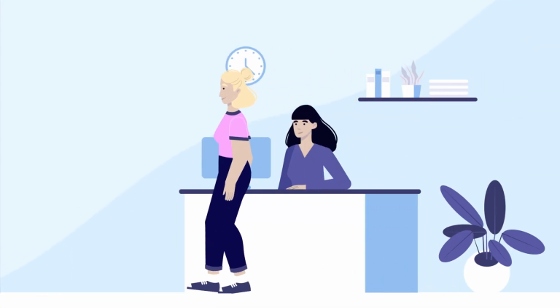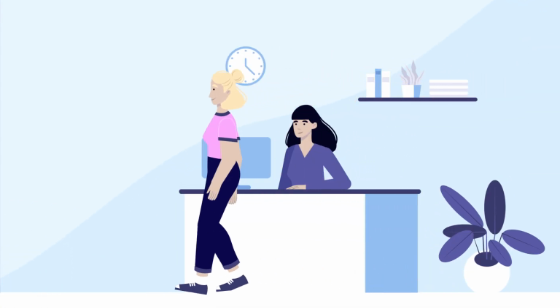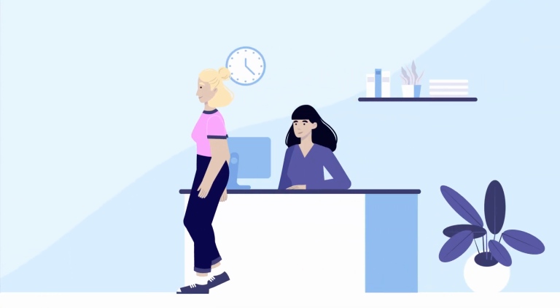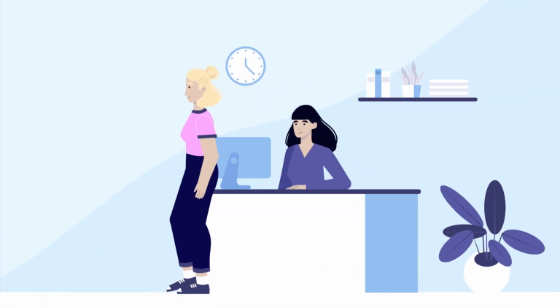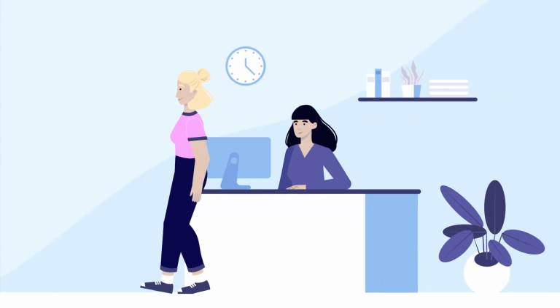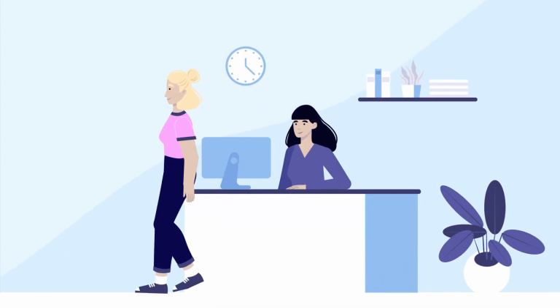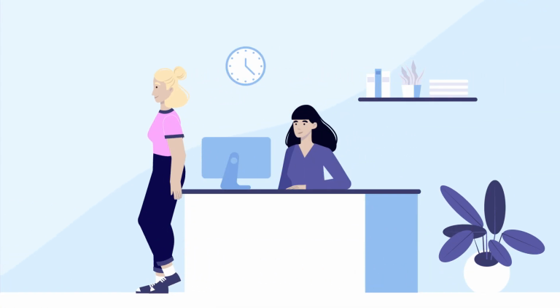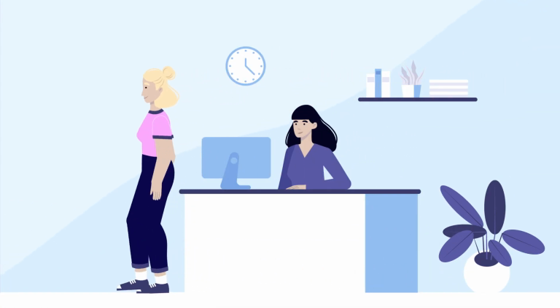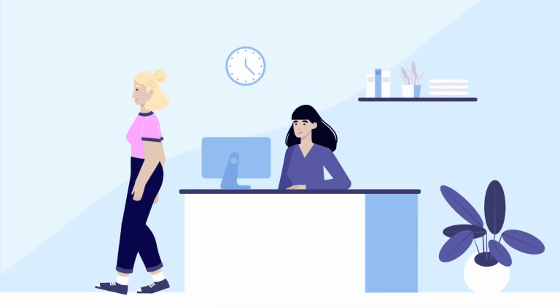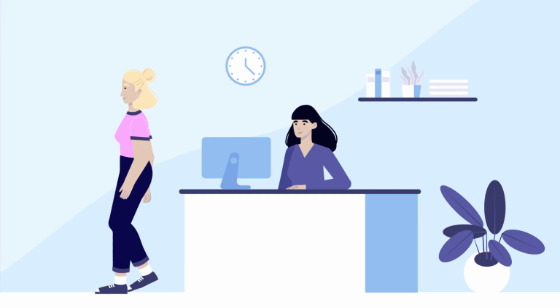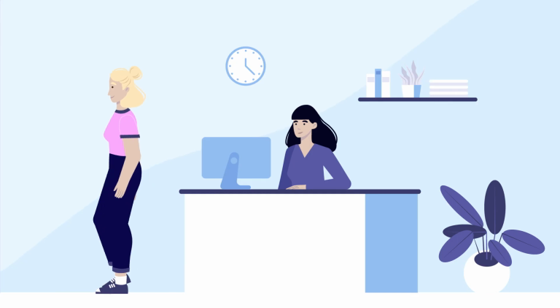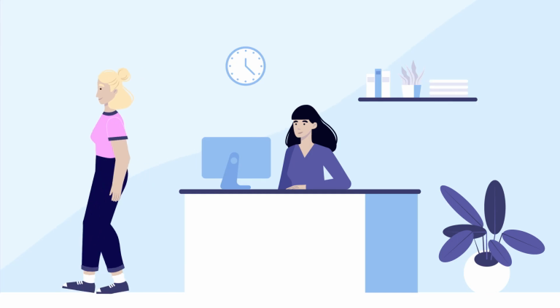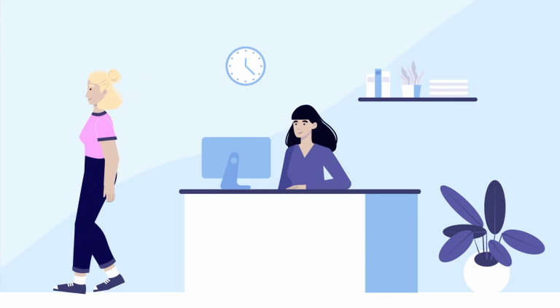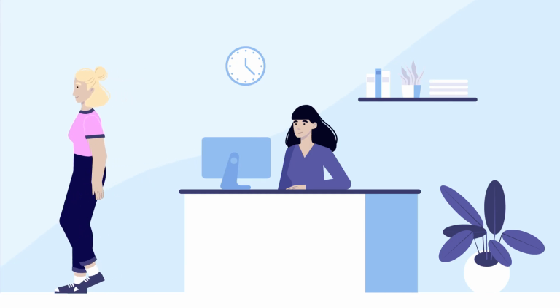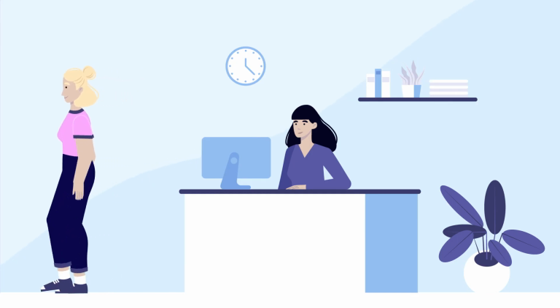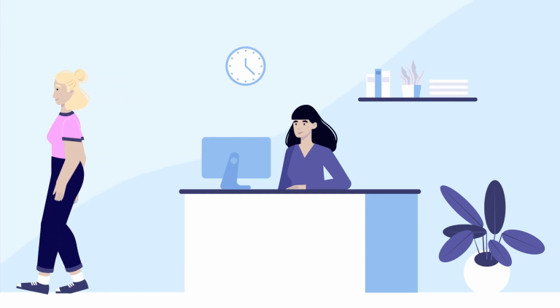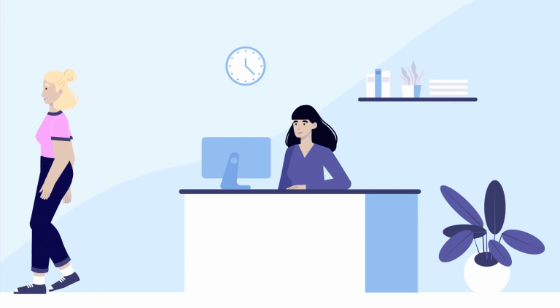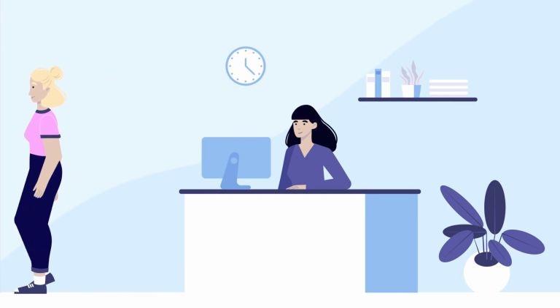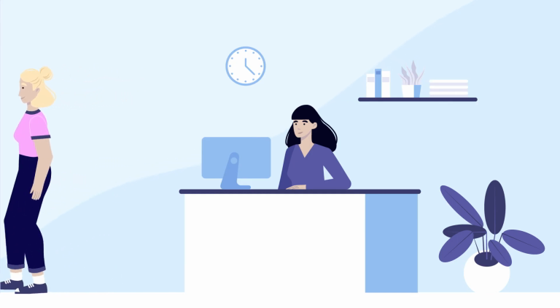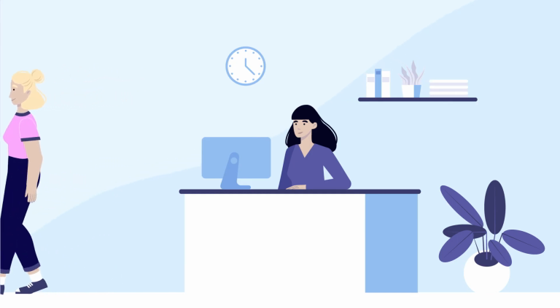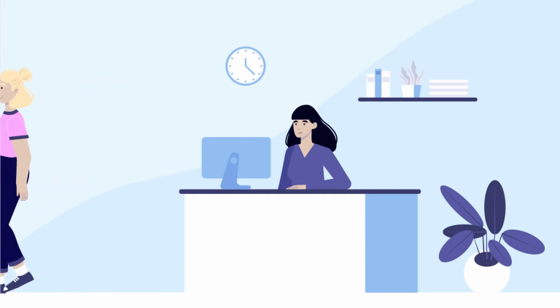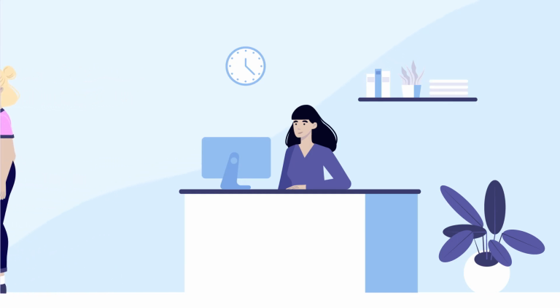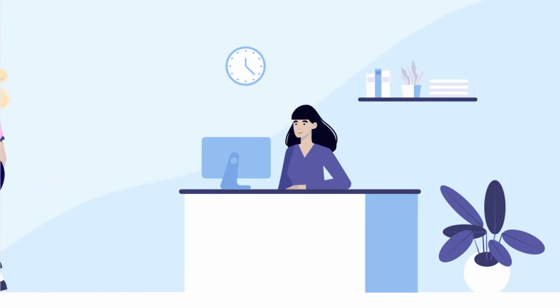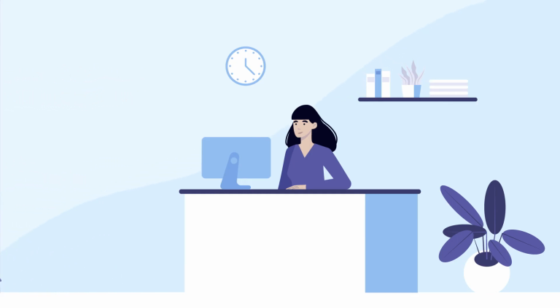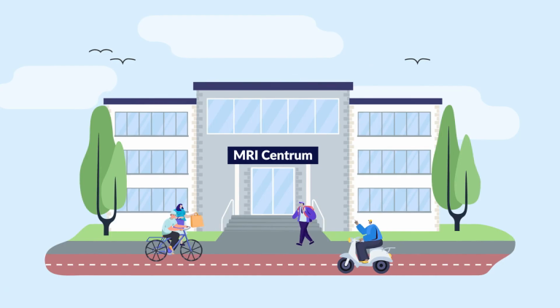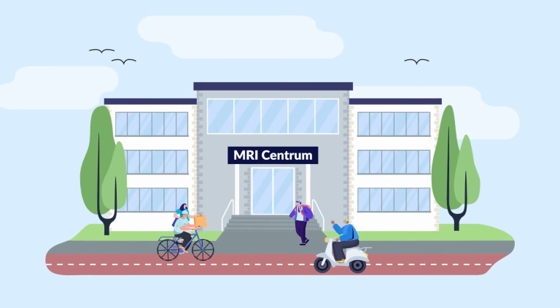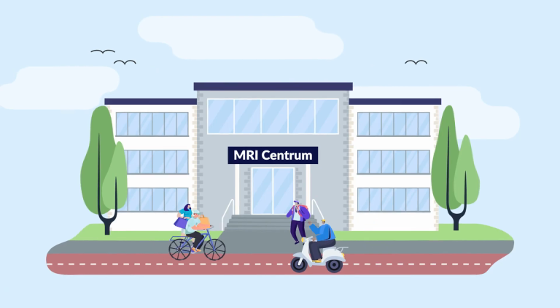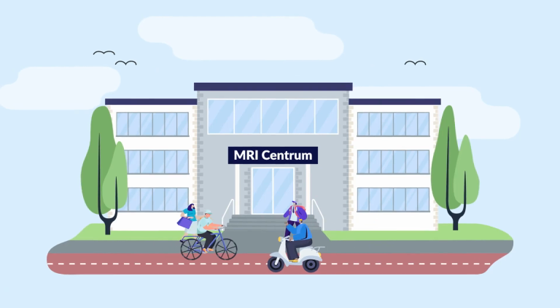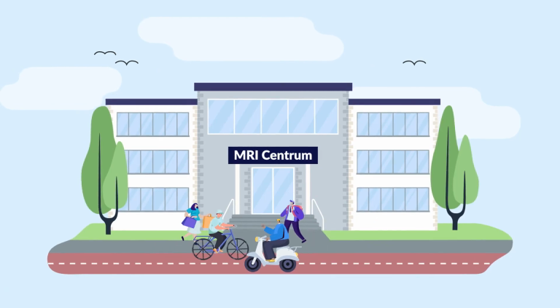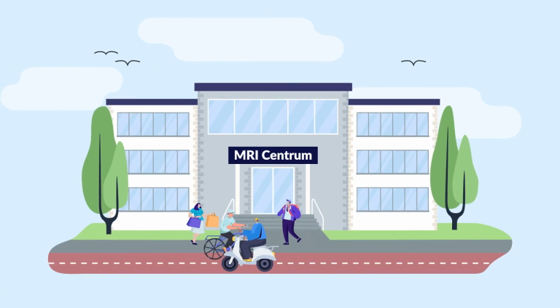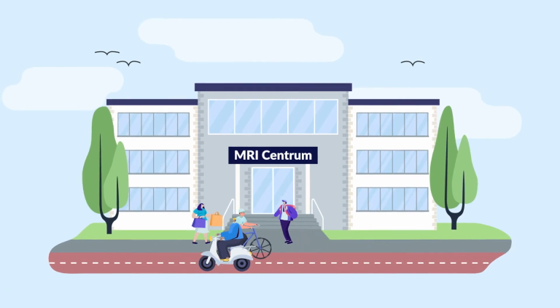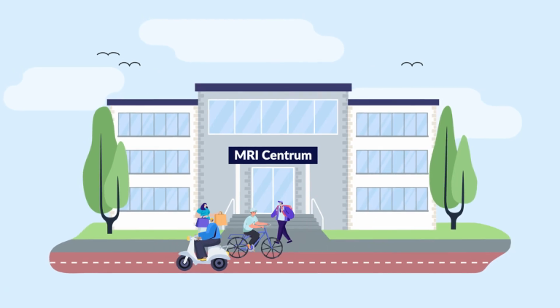Your results will be sent directly to your doctor. Thank you for your visit.